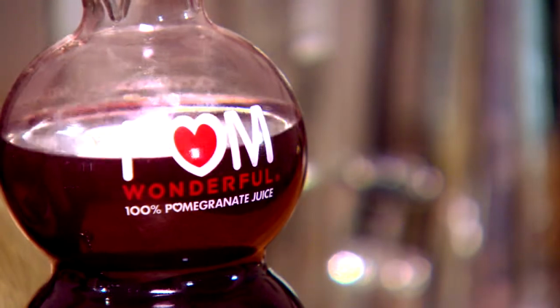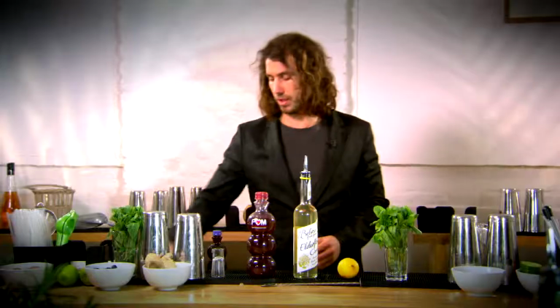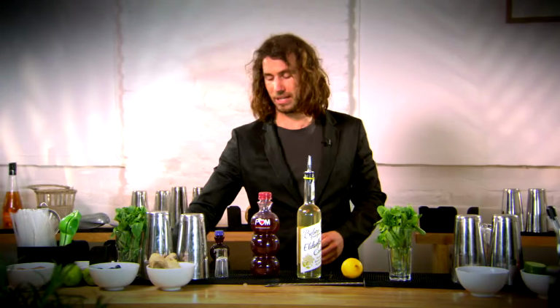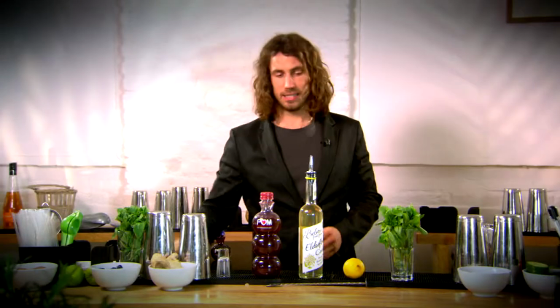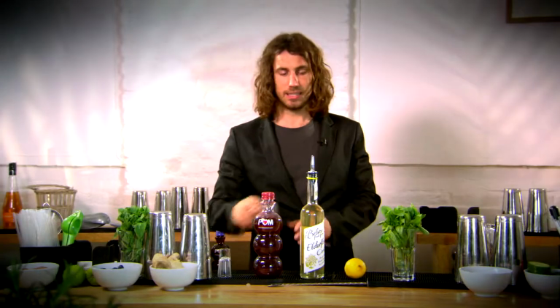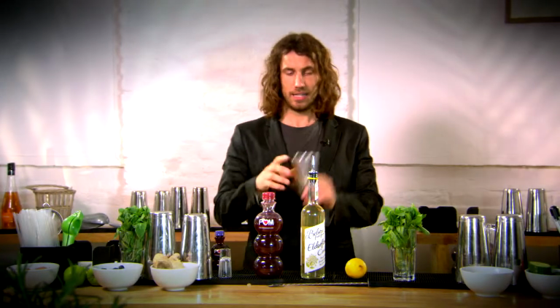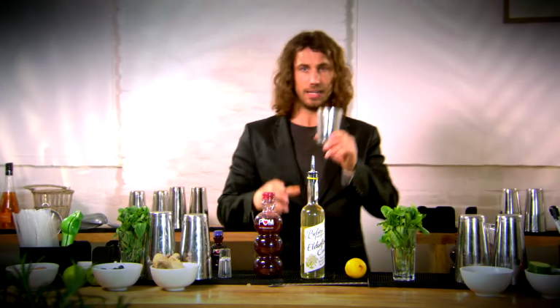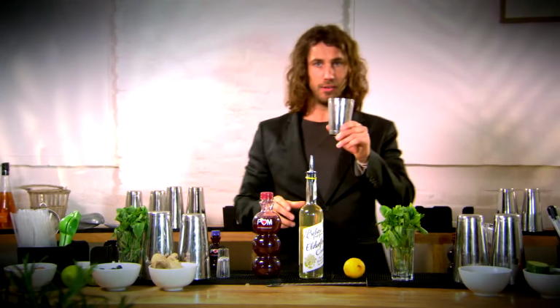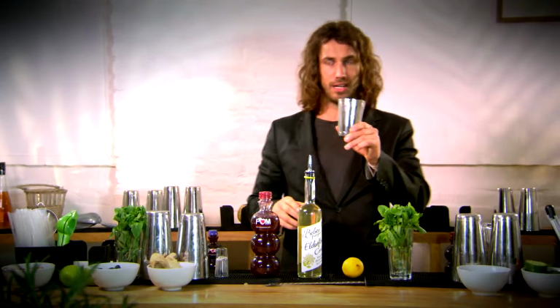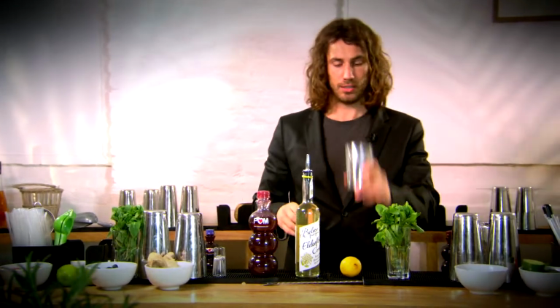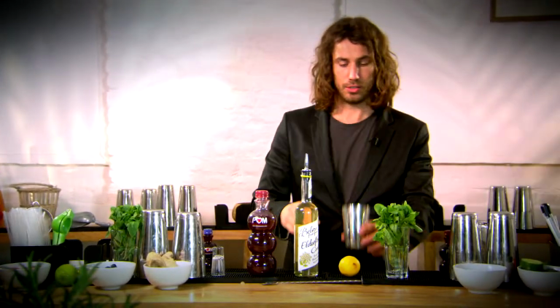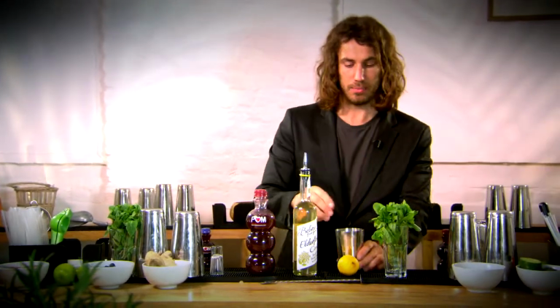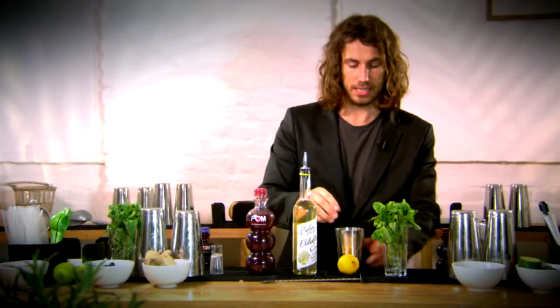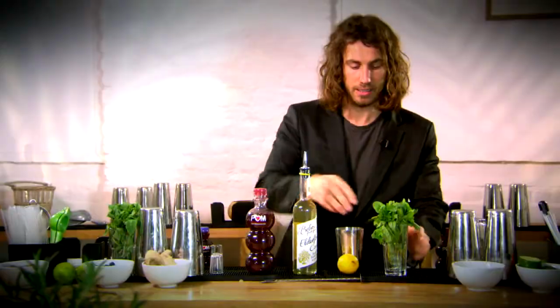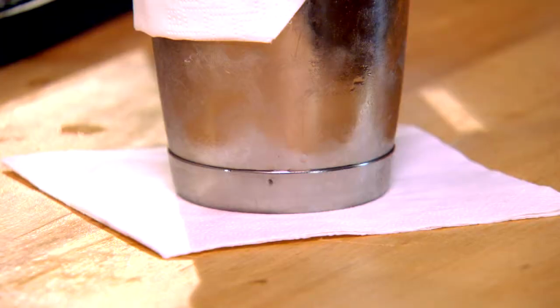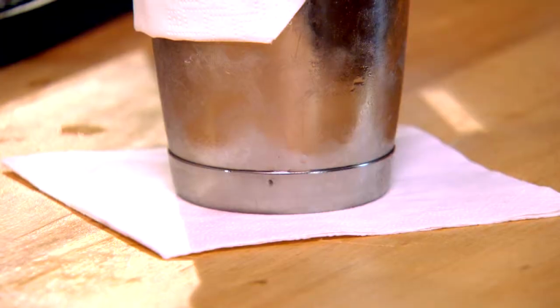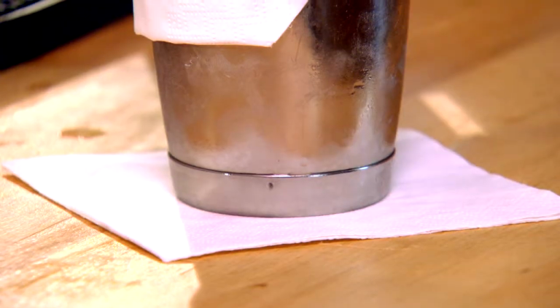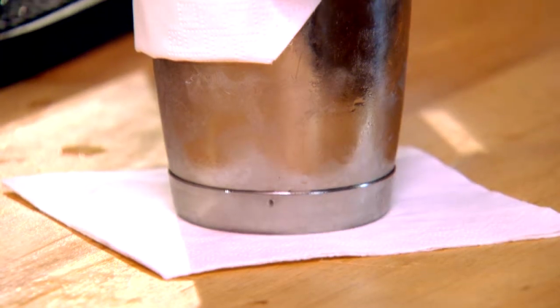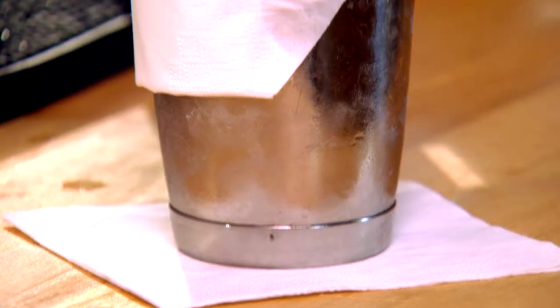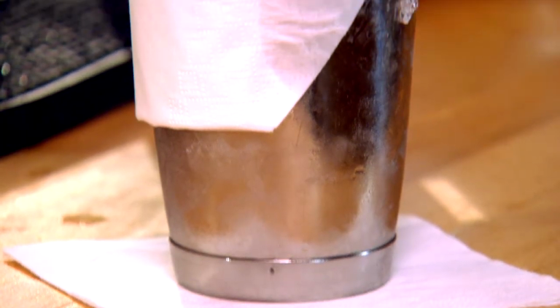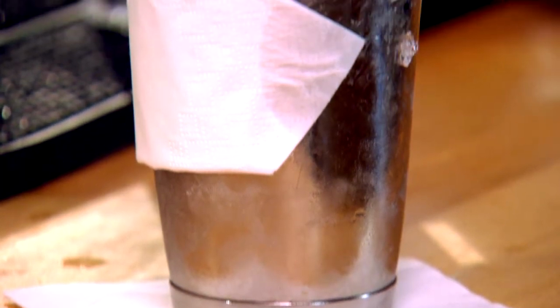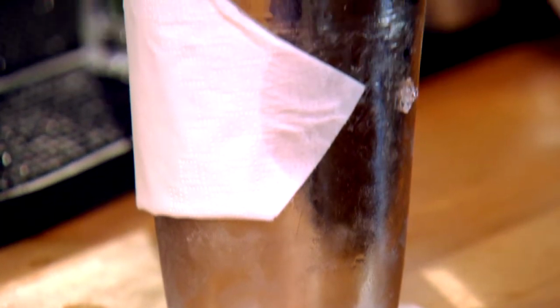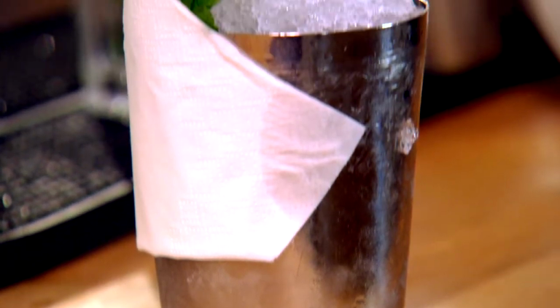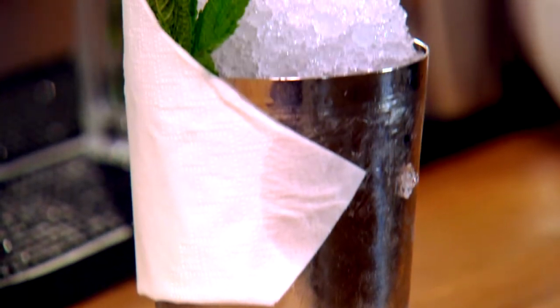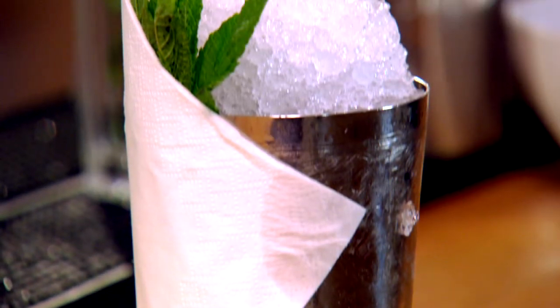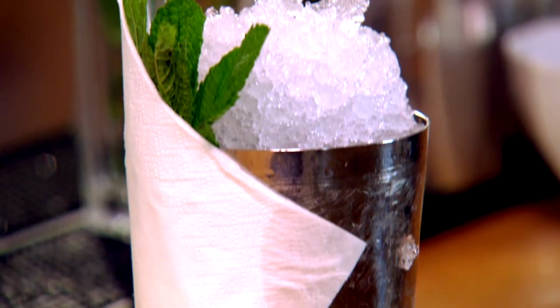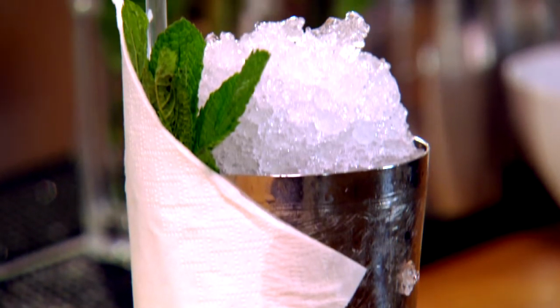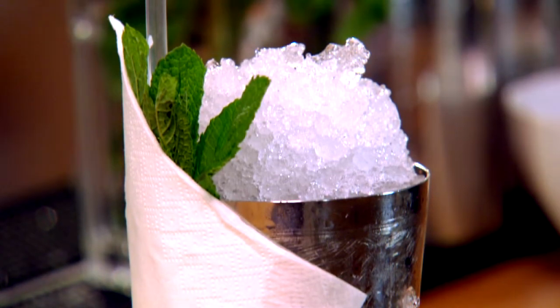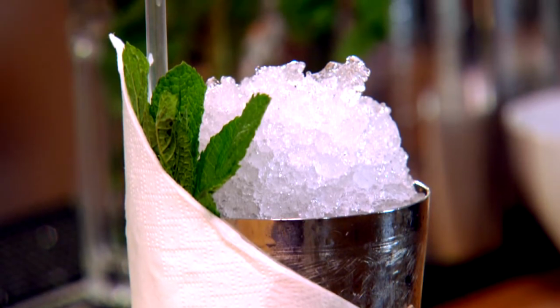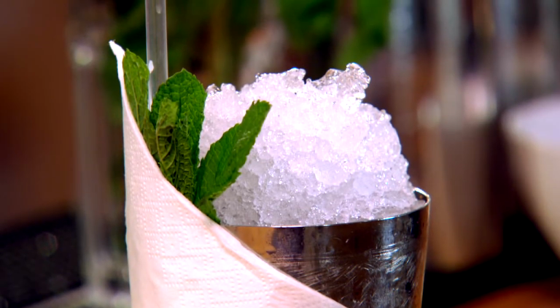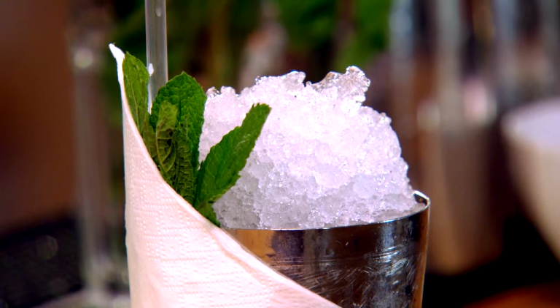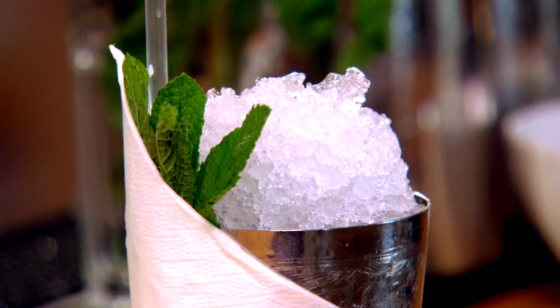We're going to make this in a julep tin. If you don't have one of these at home, you can use any kind of vessel that you like — a wine glass will work quite well.